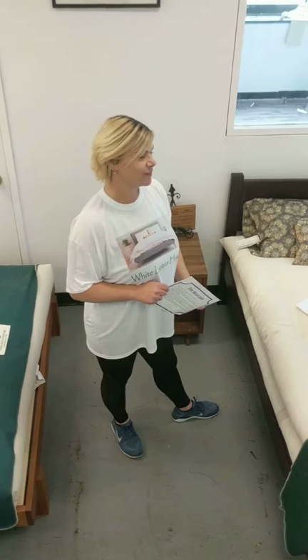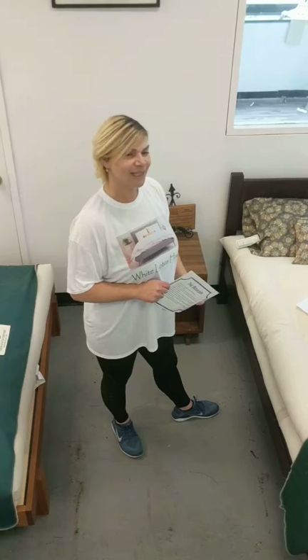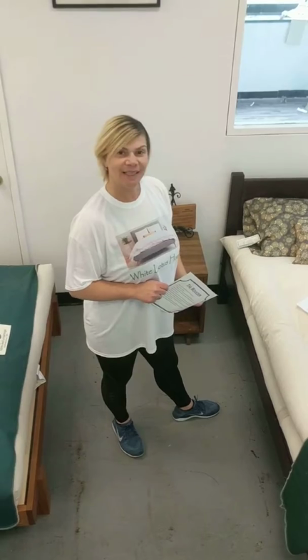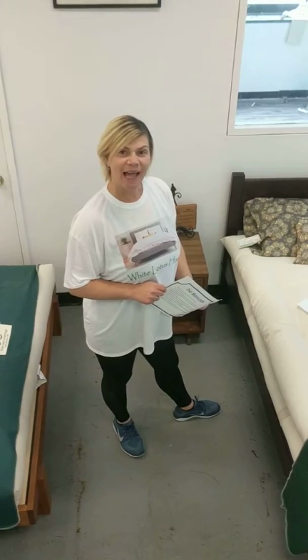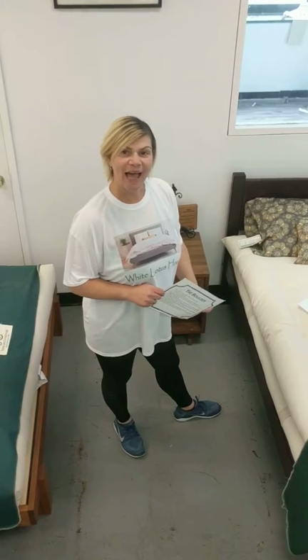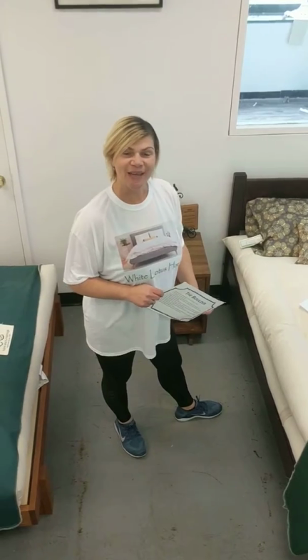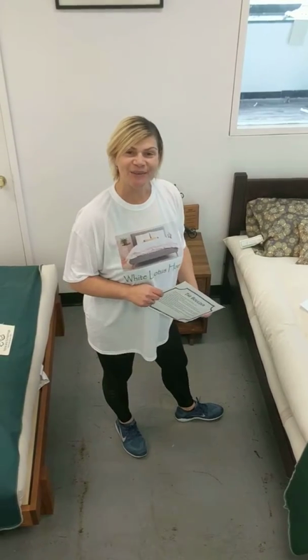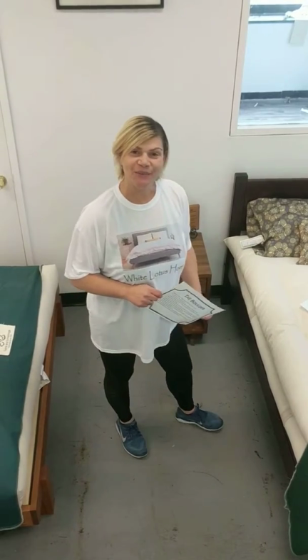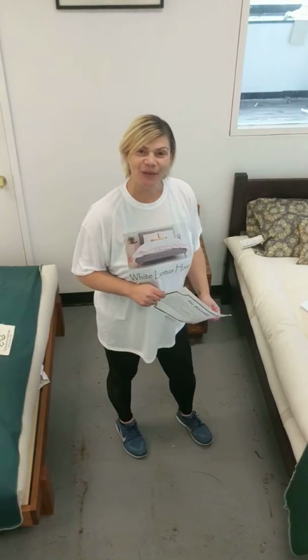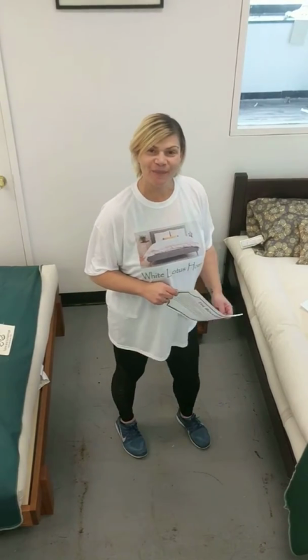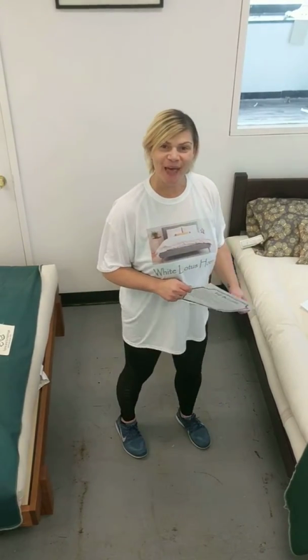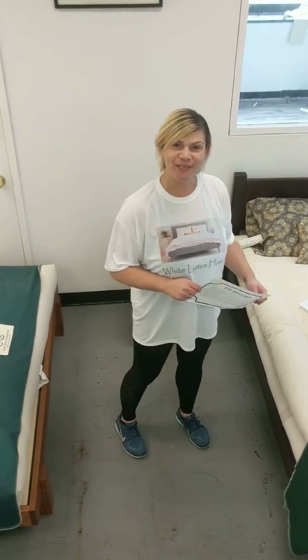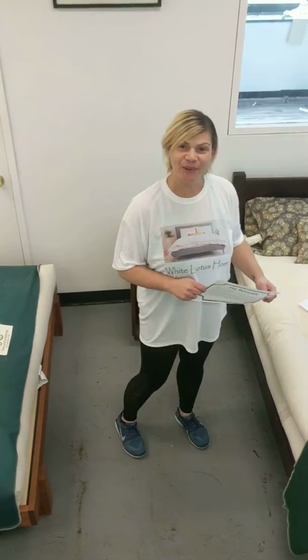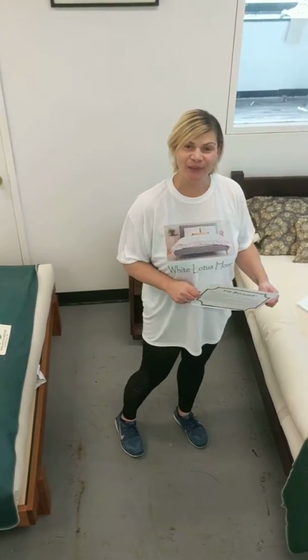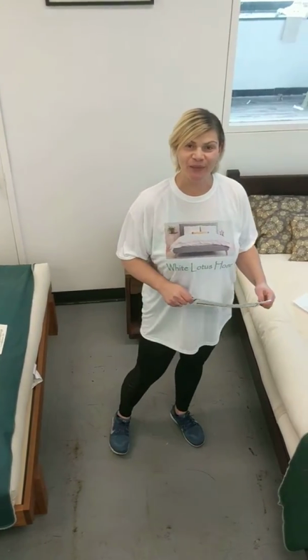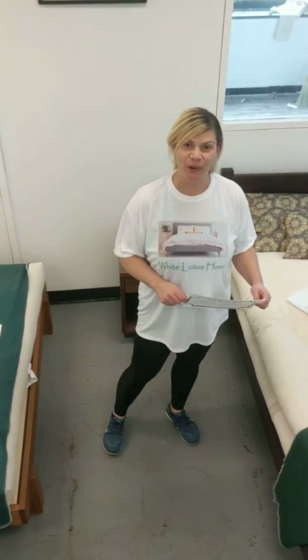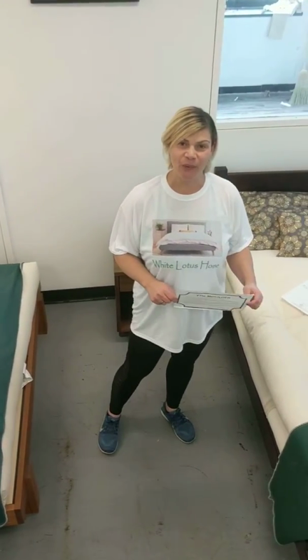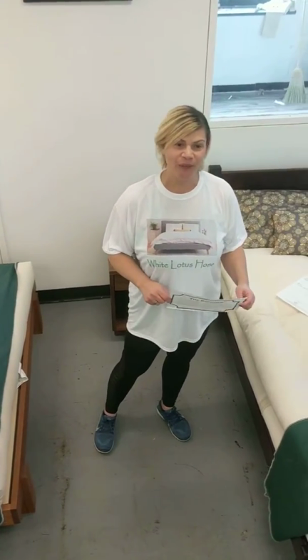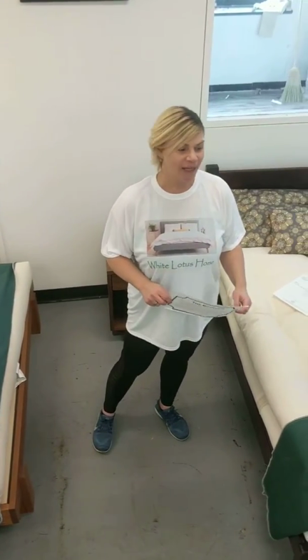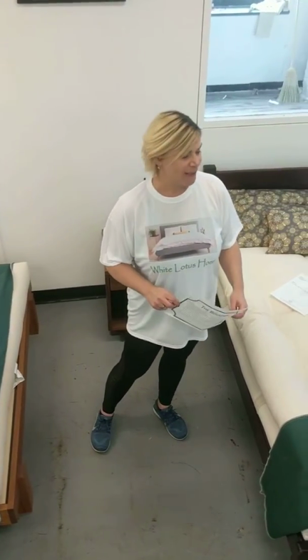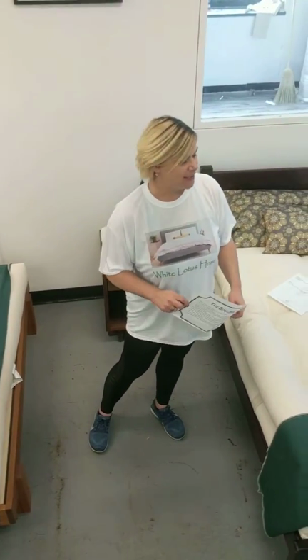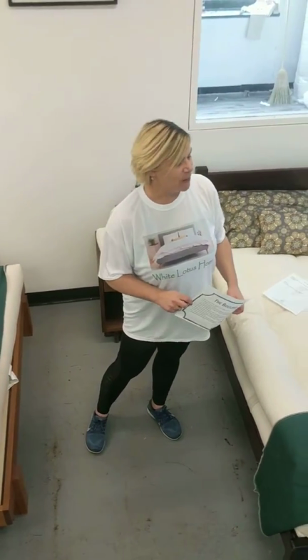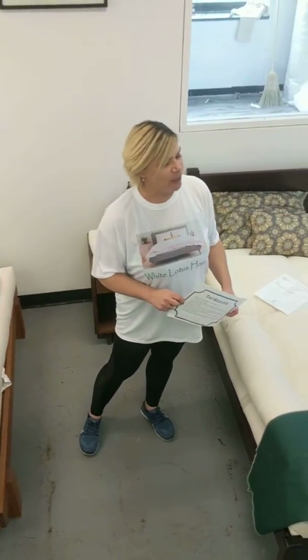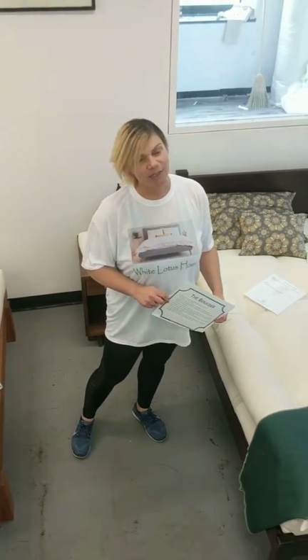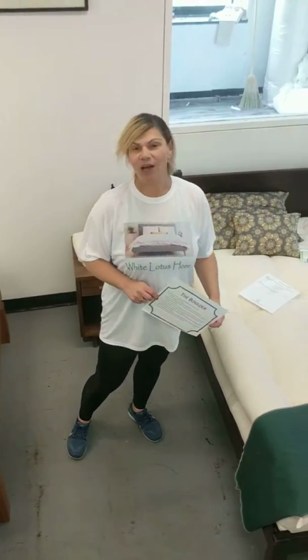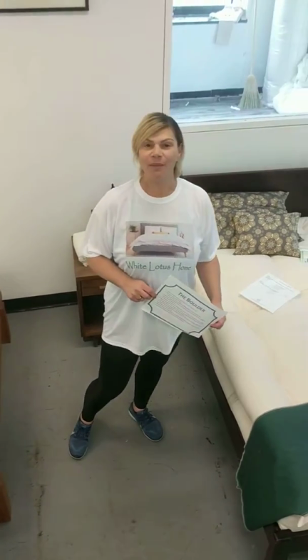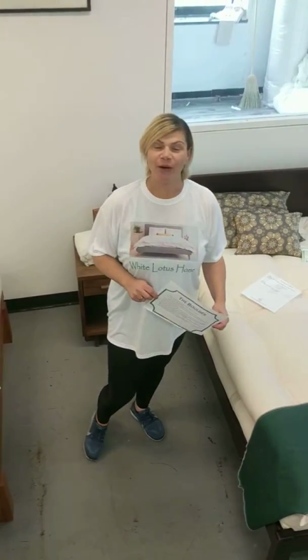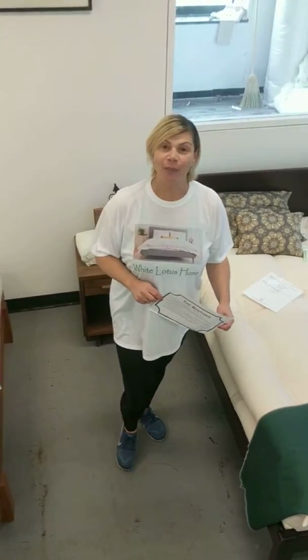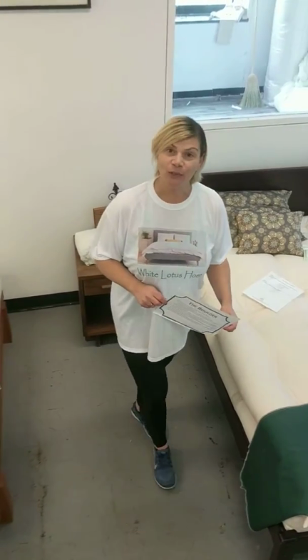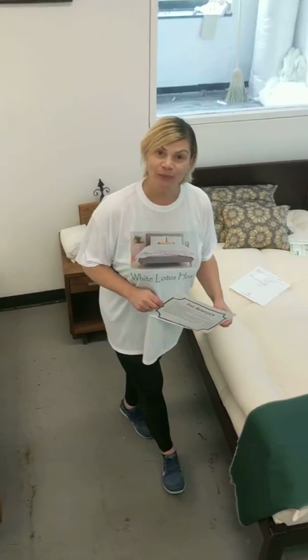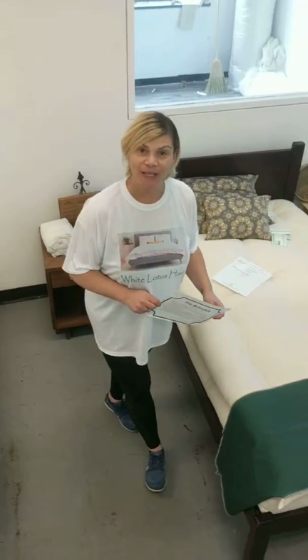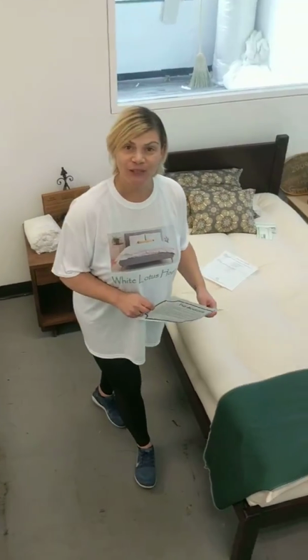Hi! Welcome back to White Lotus Home. Today we're going to talk about our Boulder mattress.